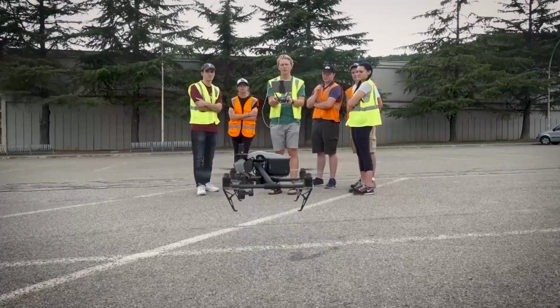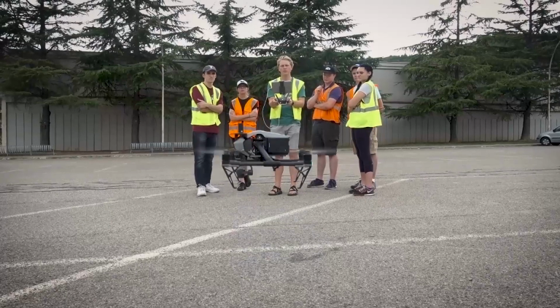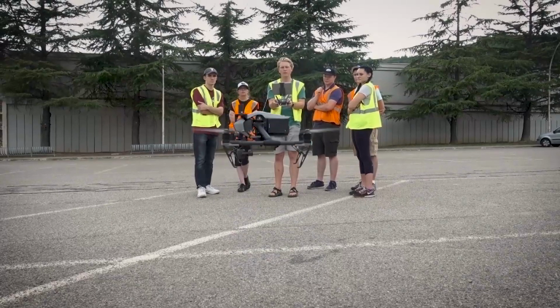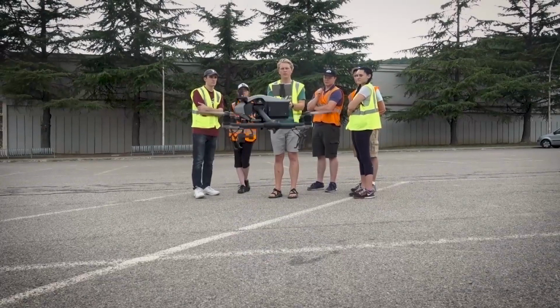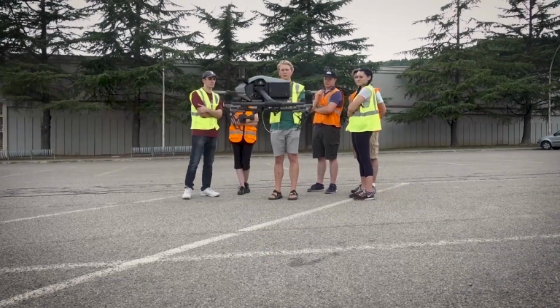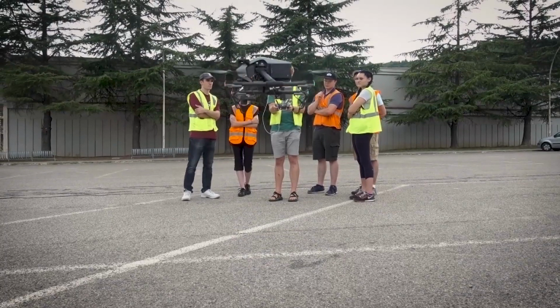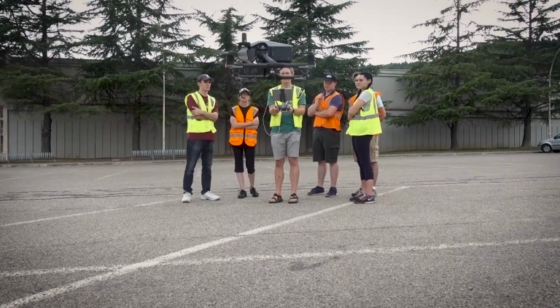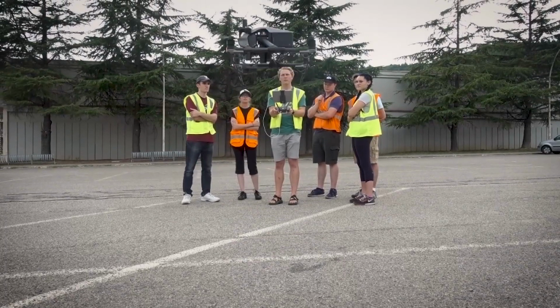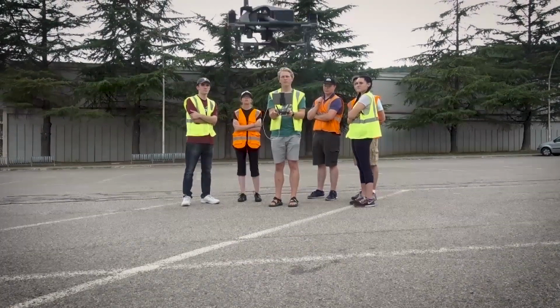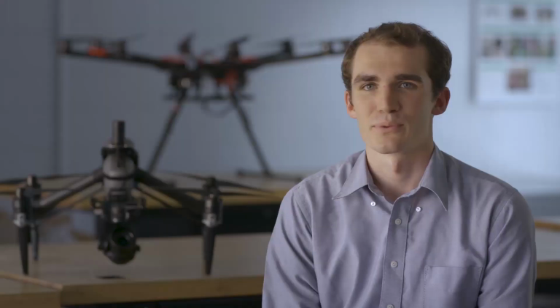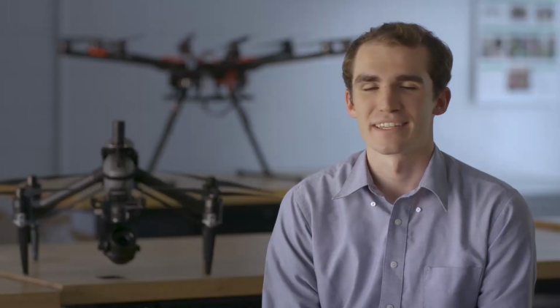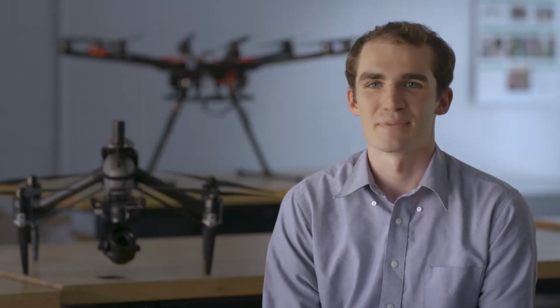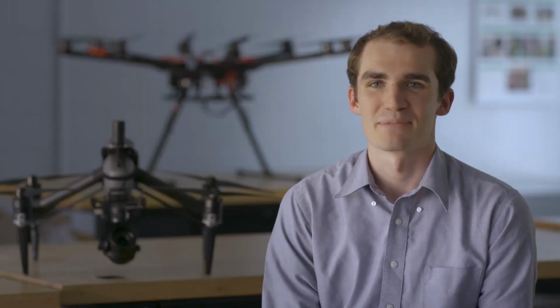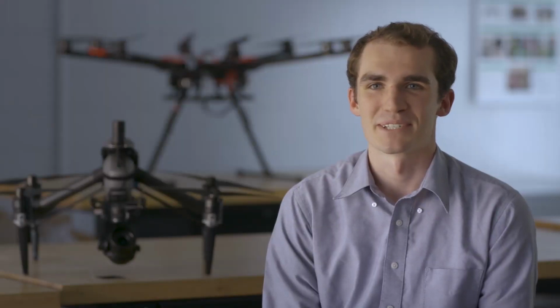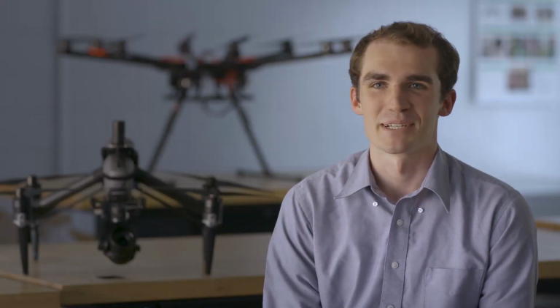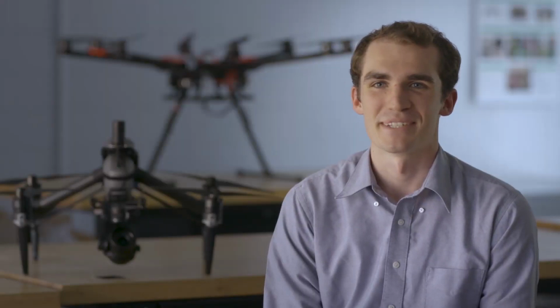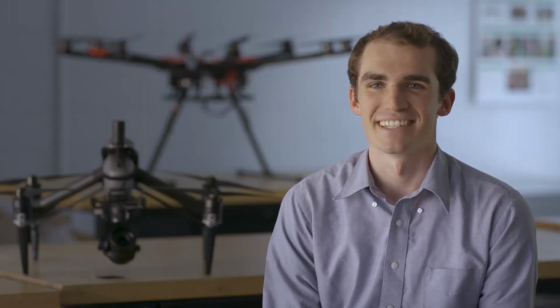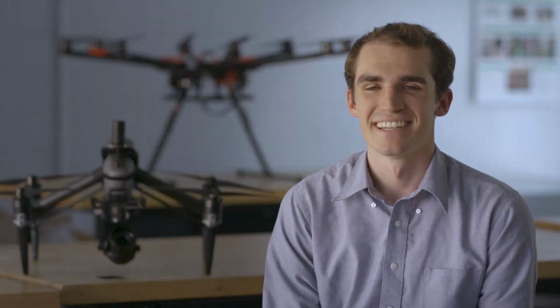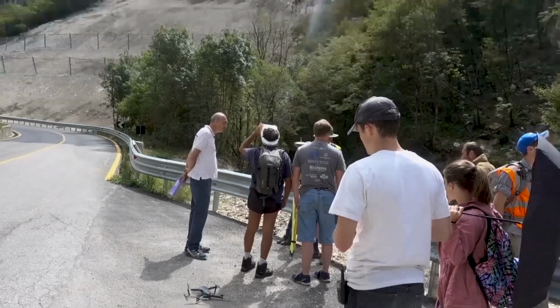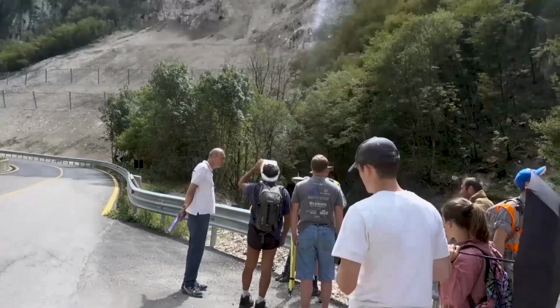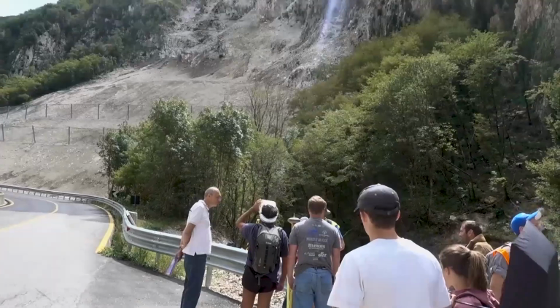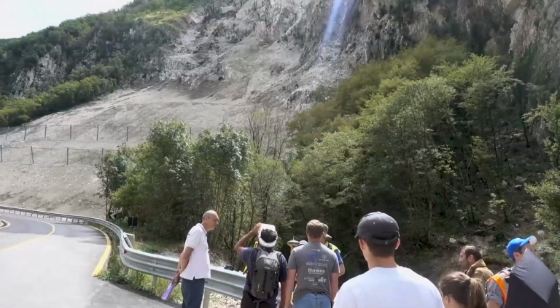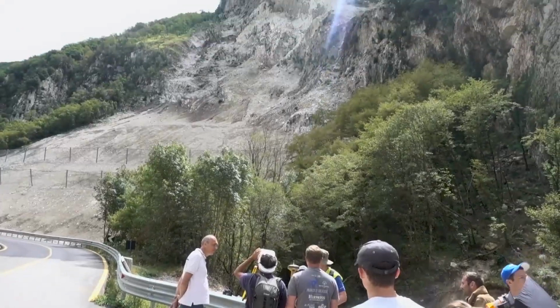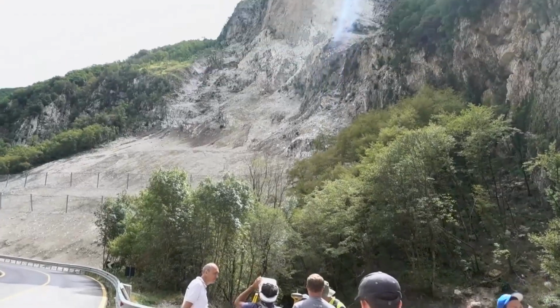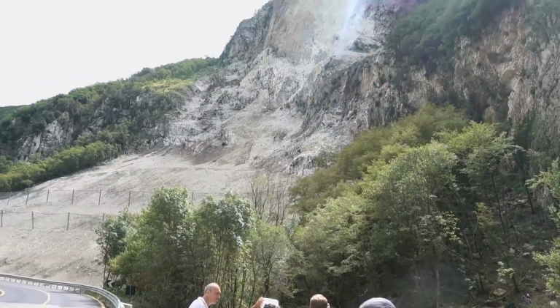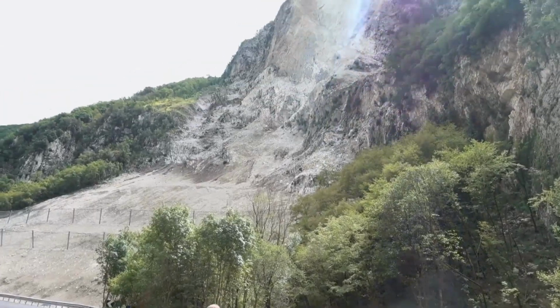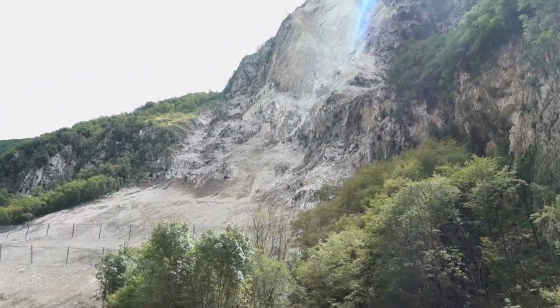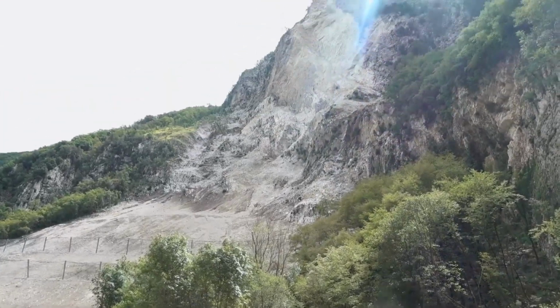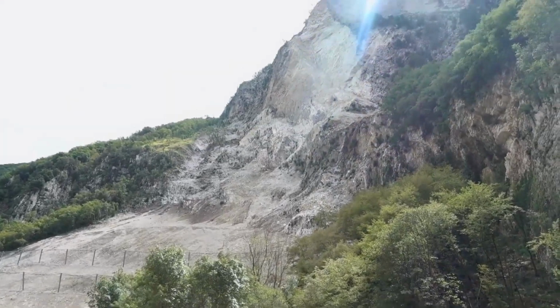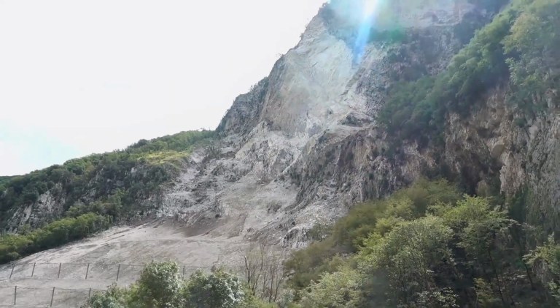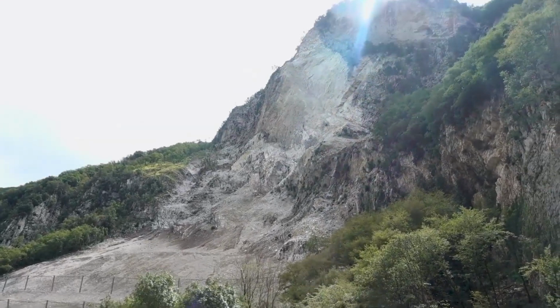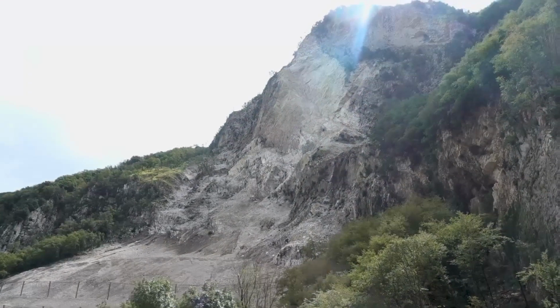Almost anything you can think of, we can put a drone with it and make it better, in my opinion. And as it gets better, we're going to save more lives.